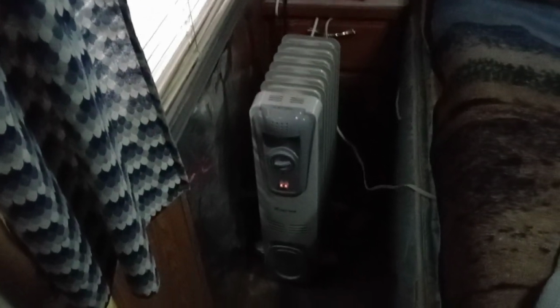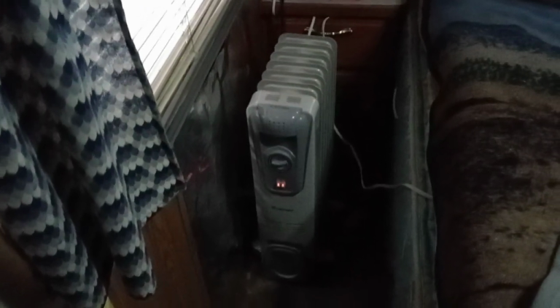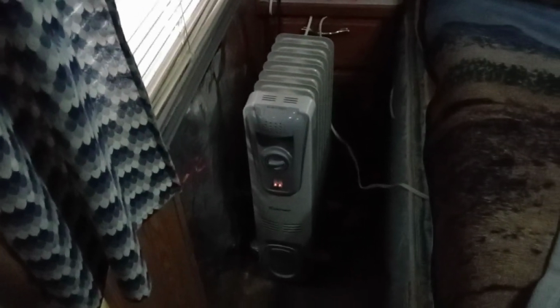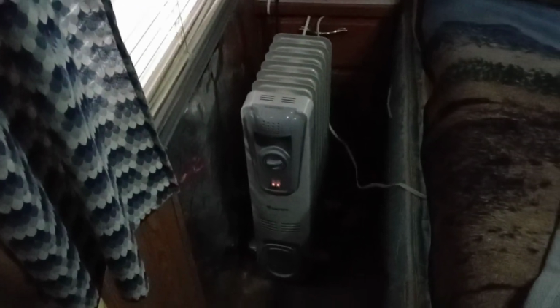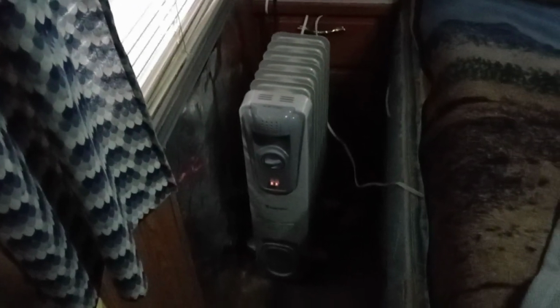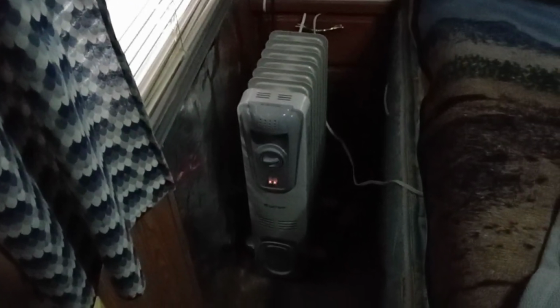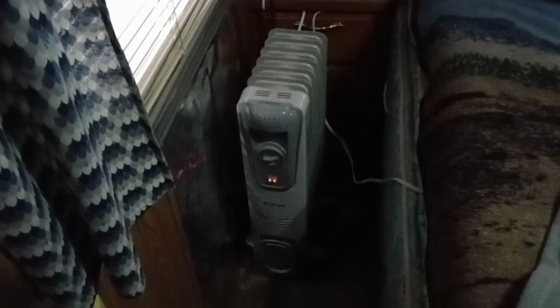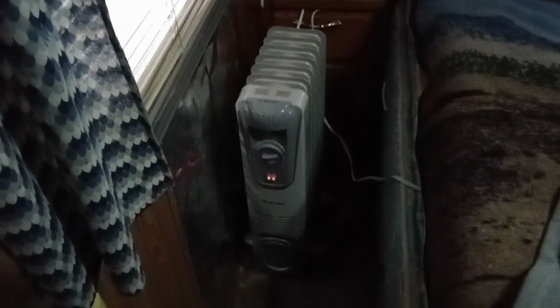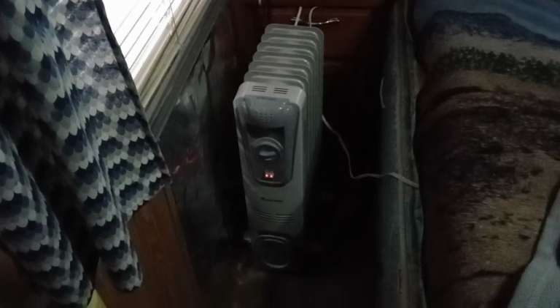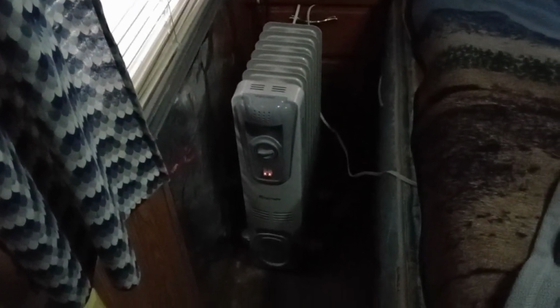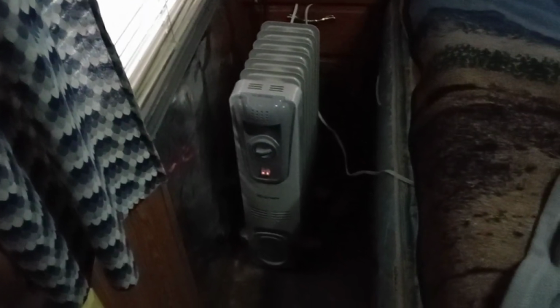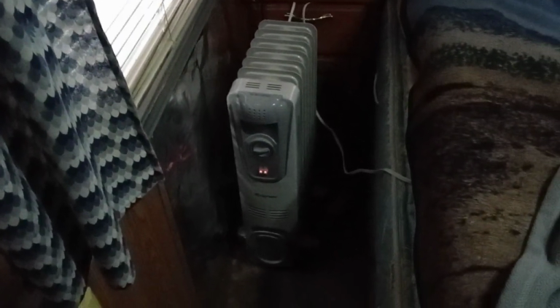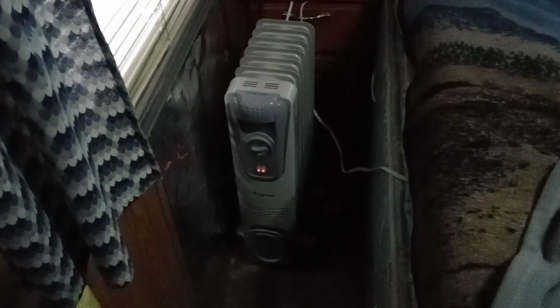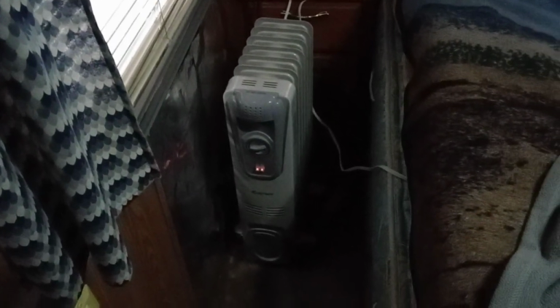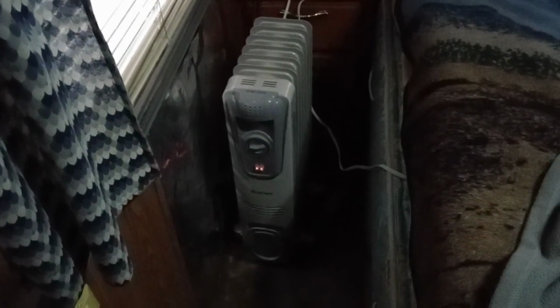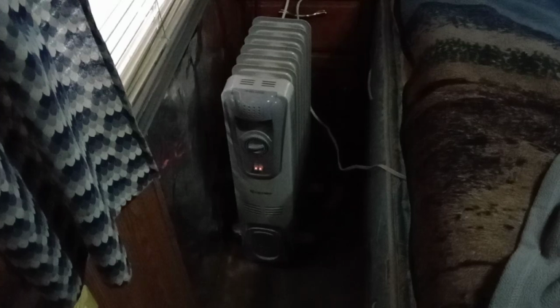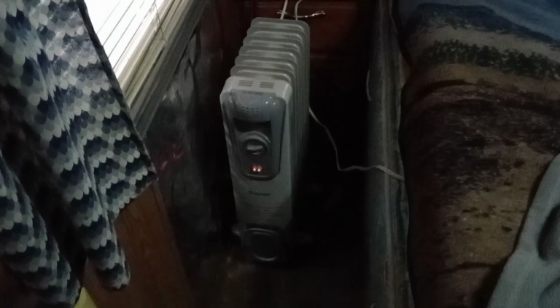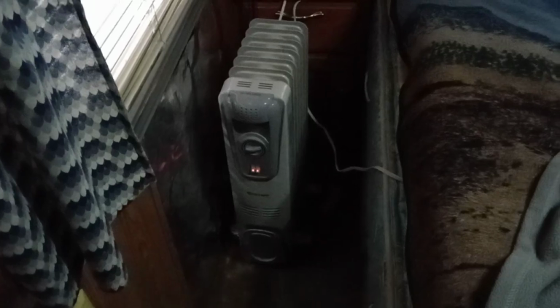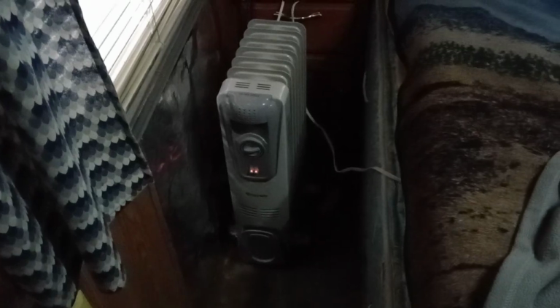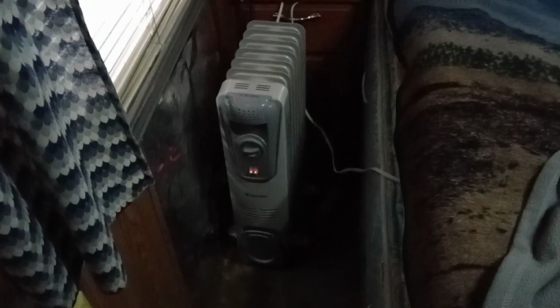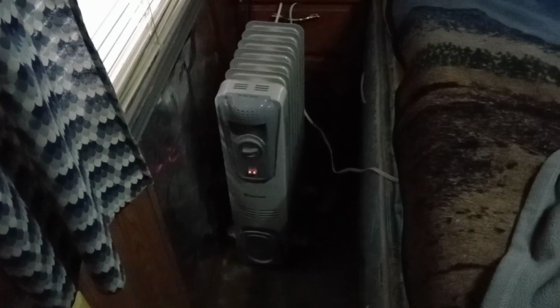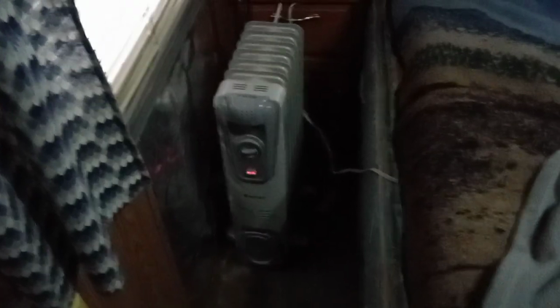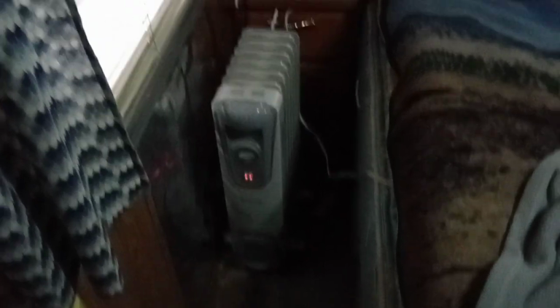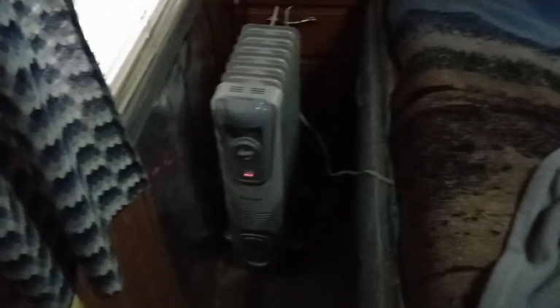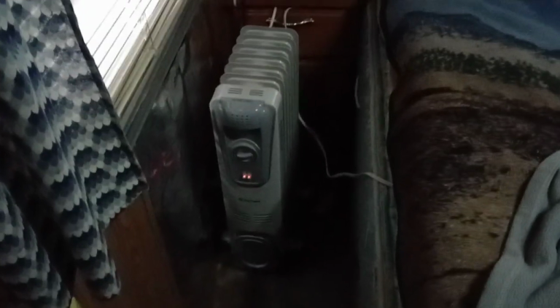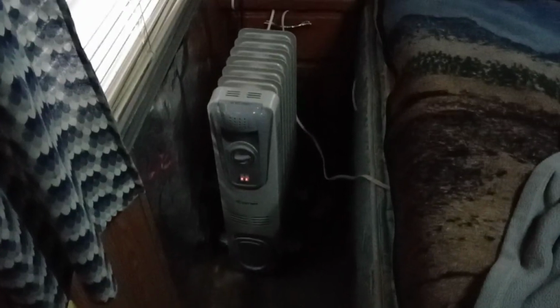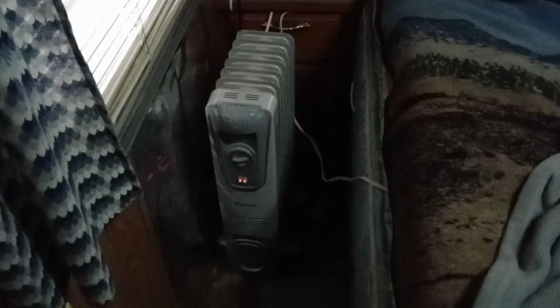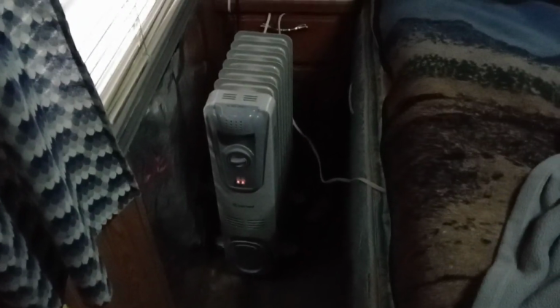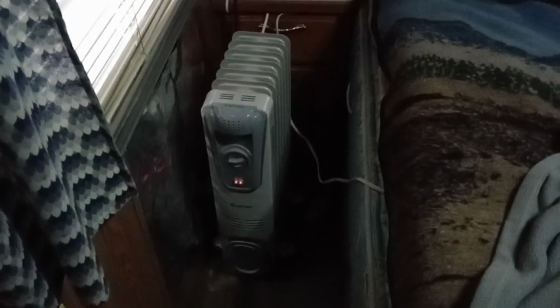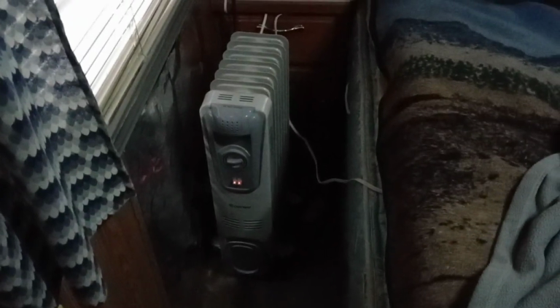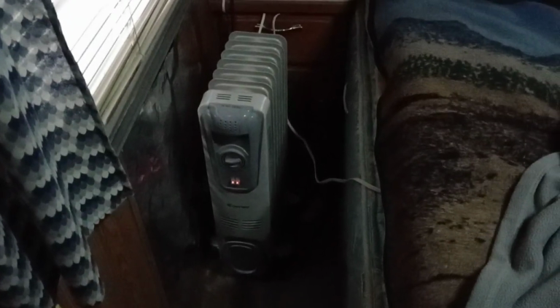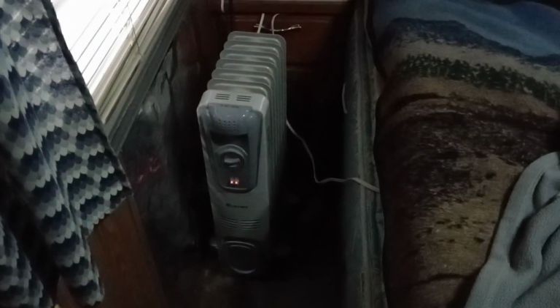I suggest if you want heat without all the noise, get a radiant heater. They work great.